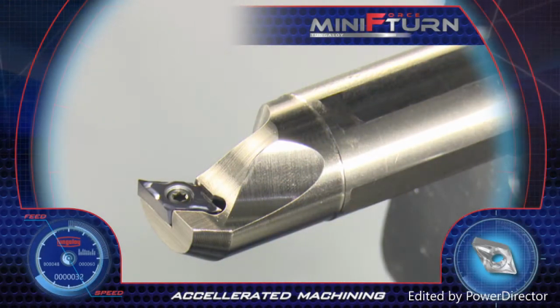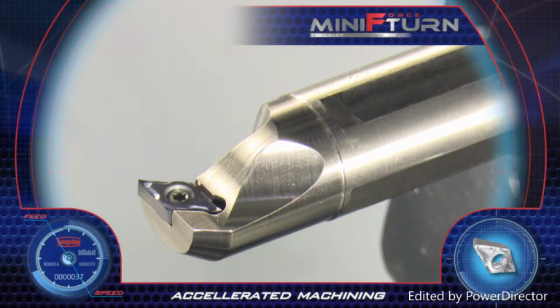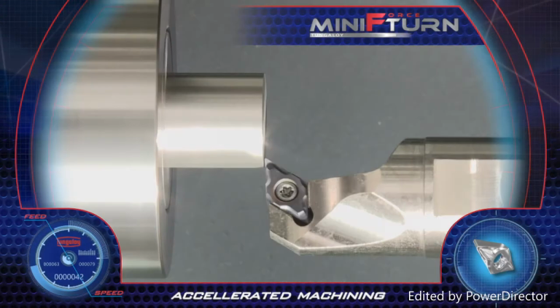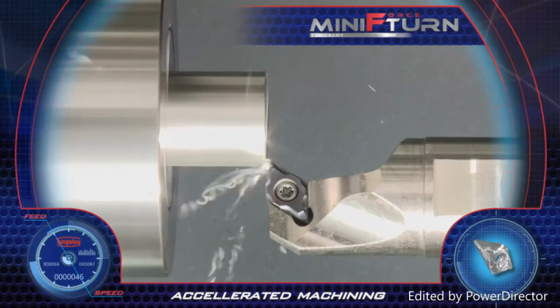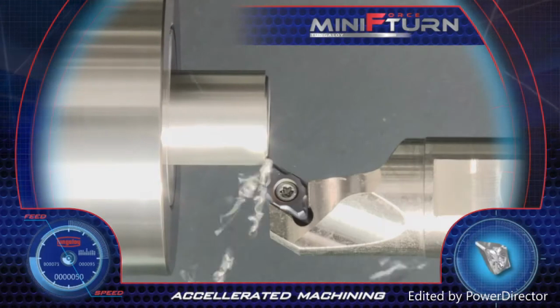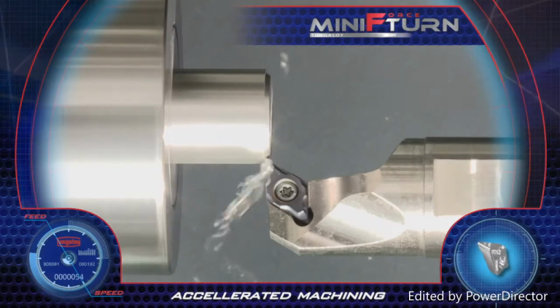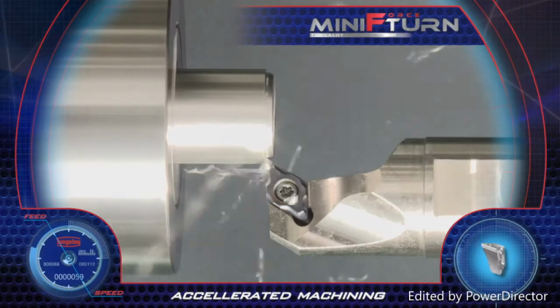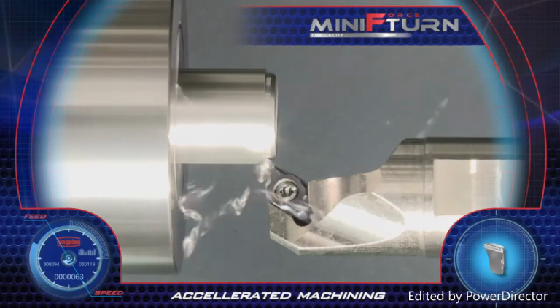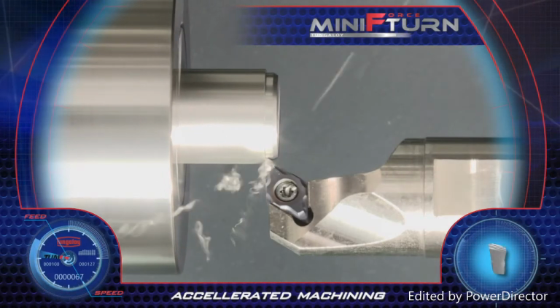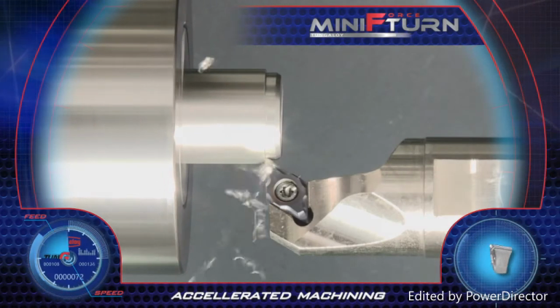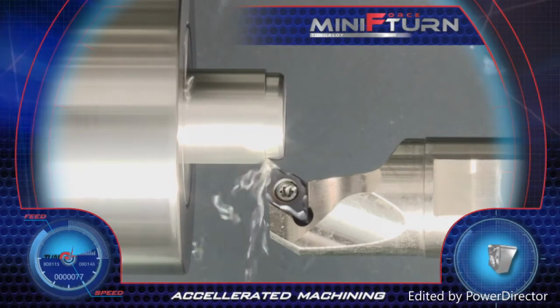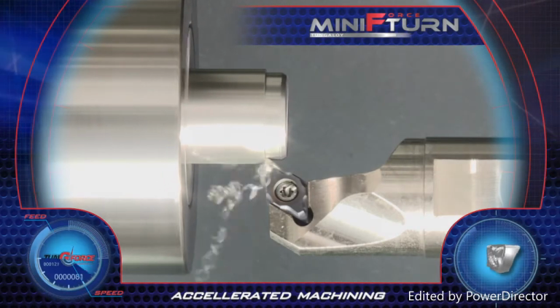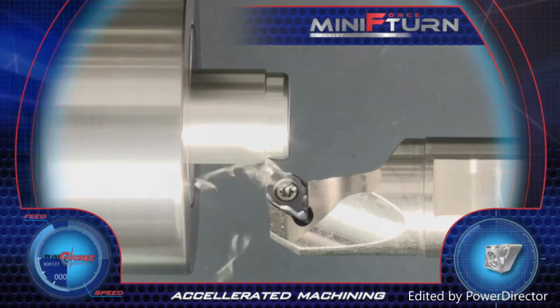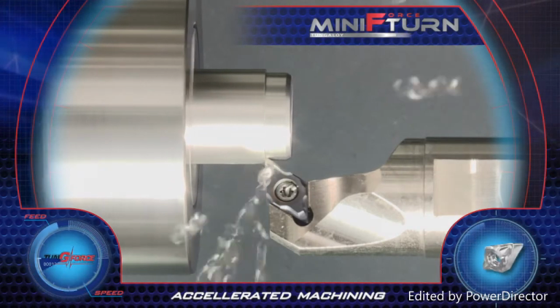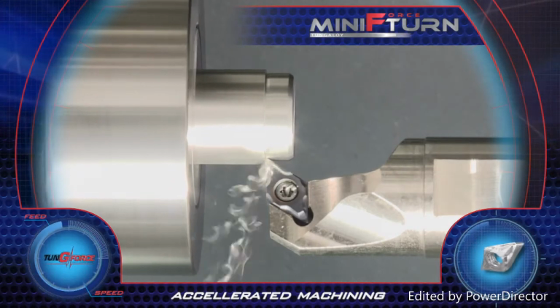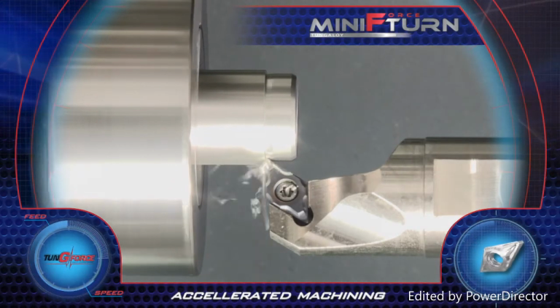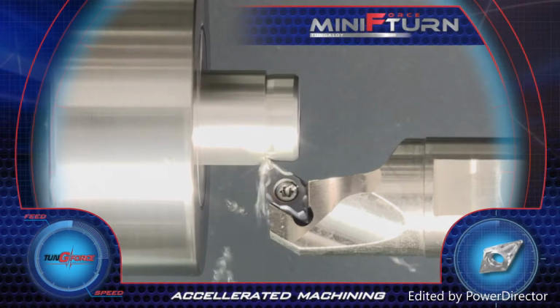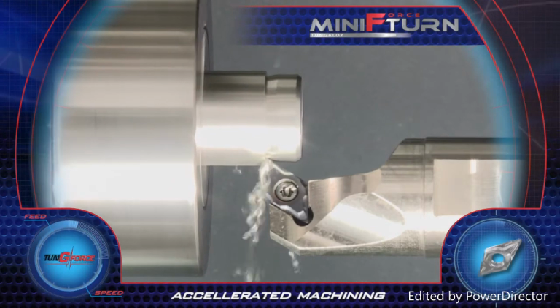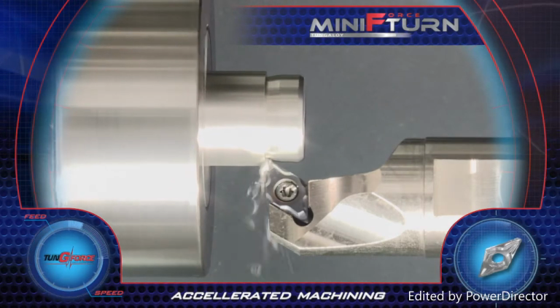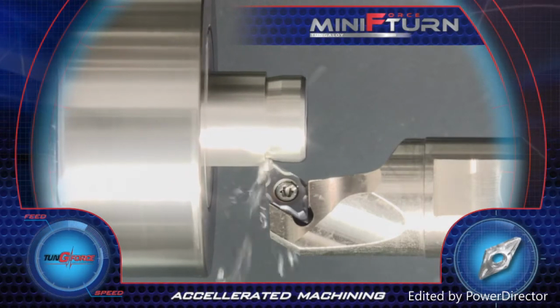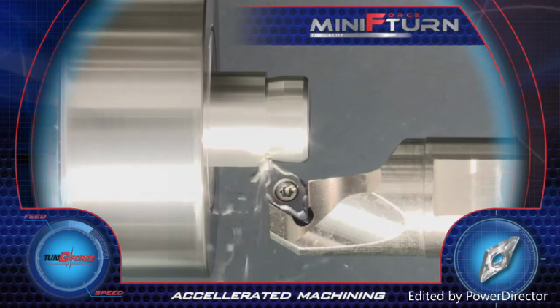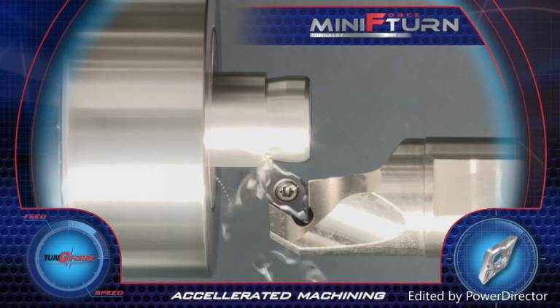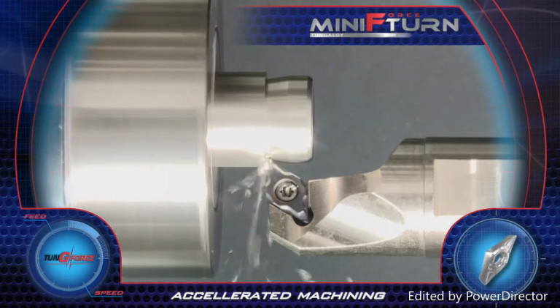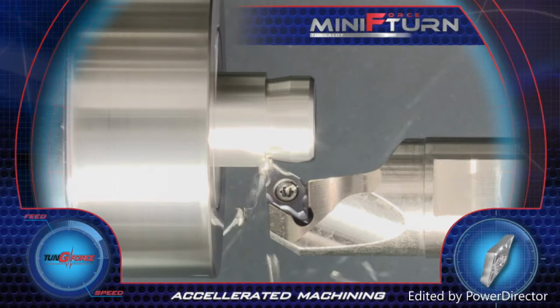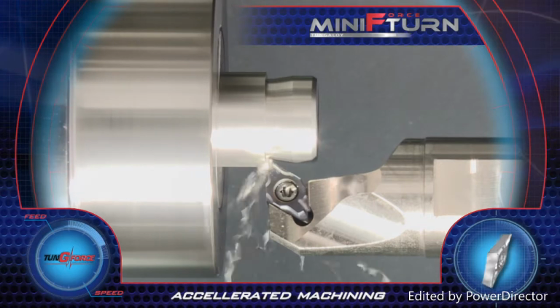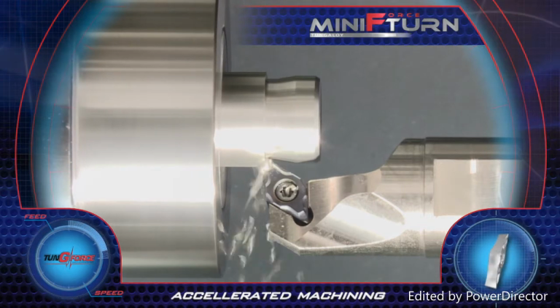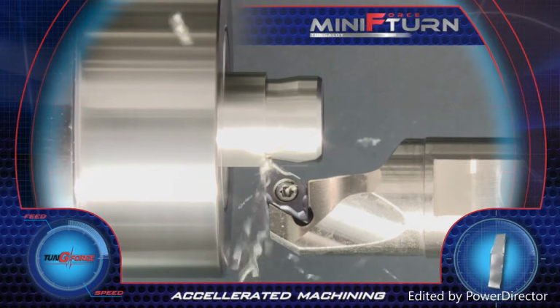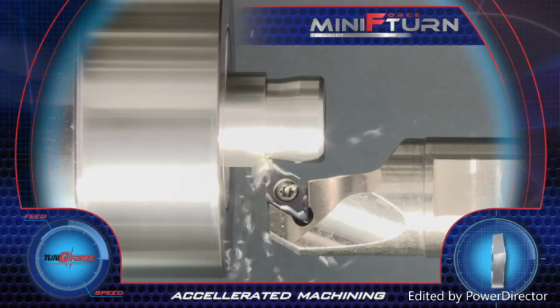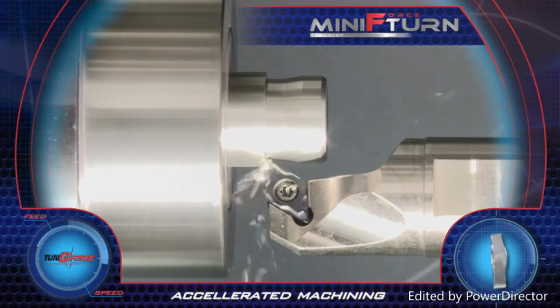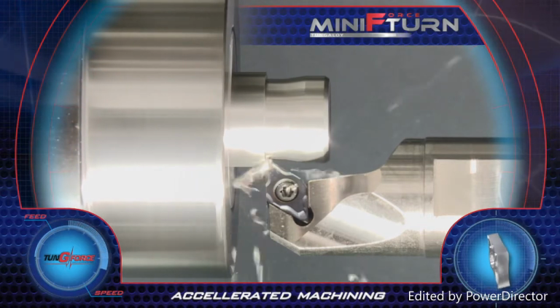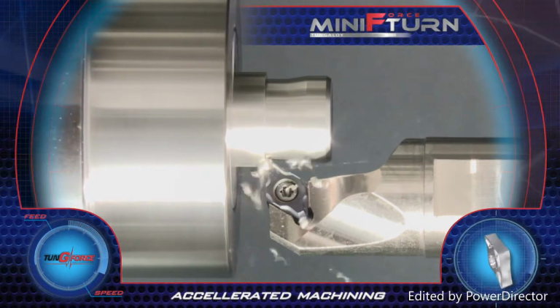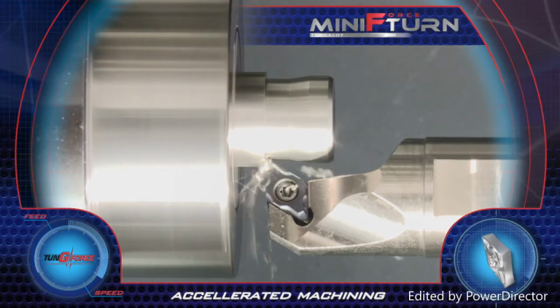Accelerated machining and very high productivity are achieved with the new Mini Force Turn inserts.